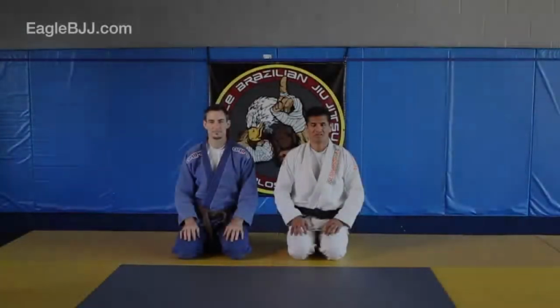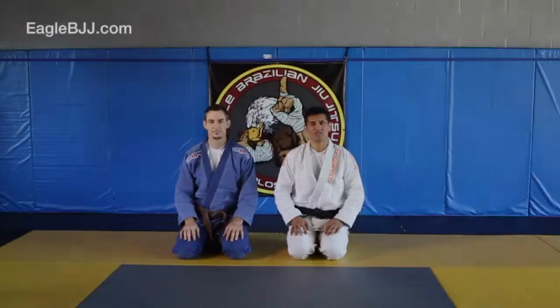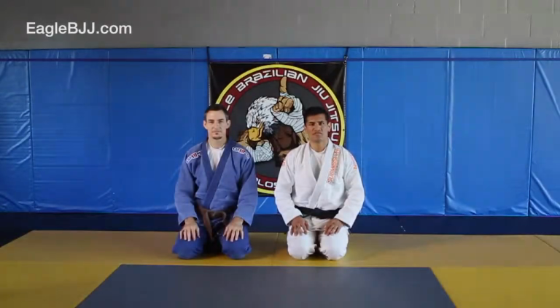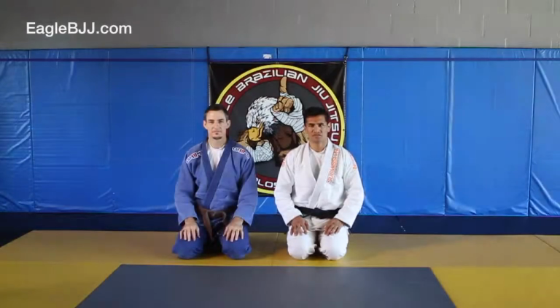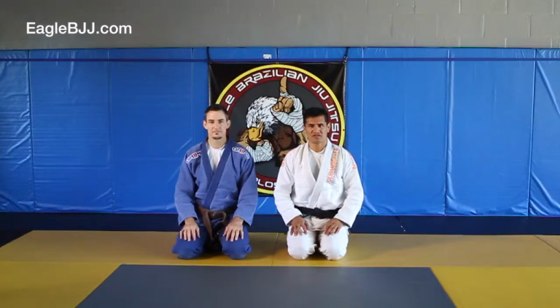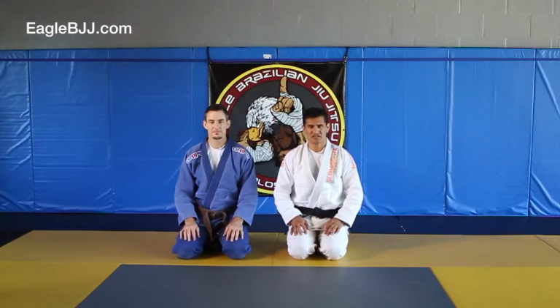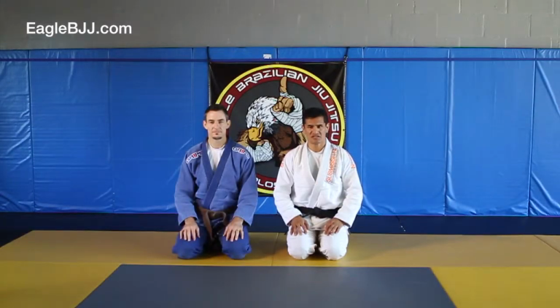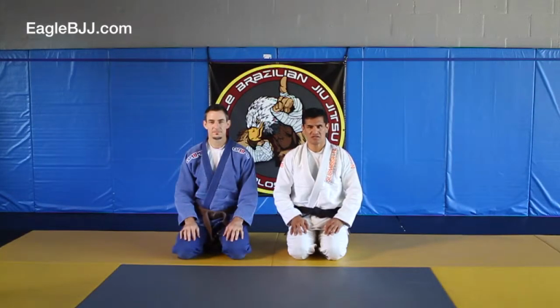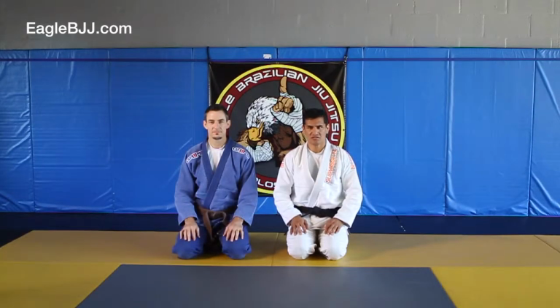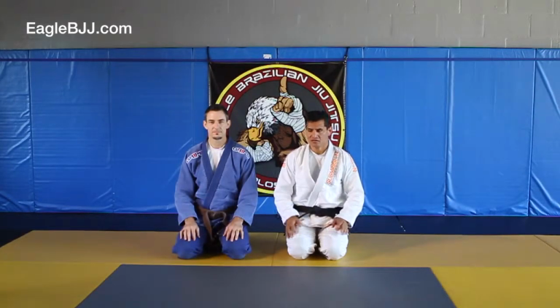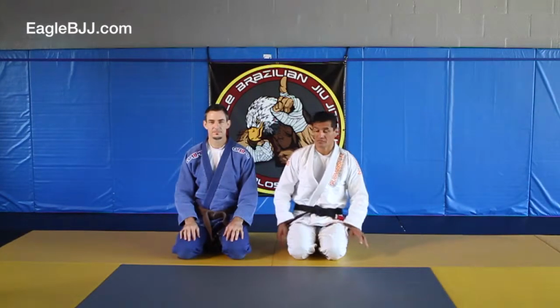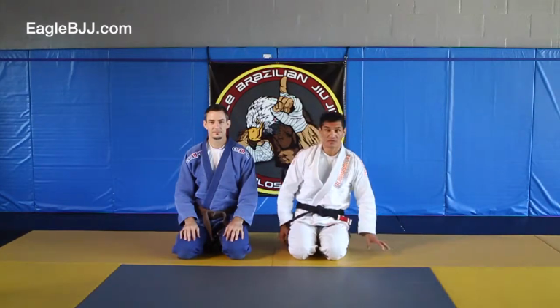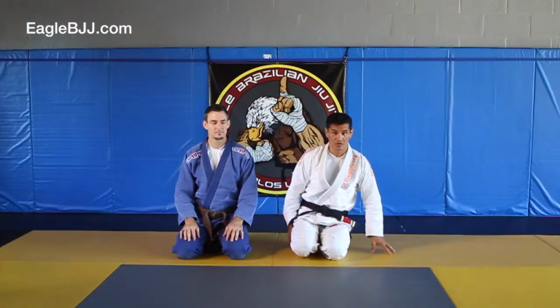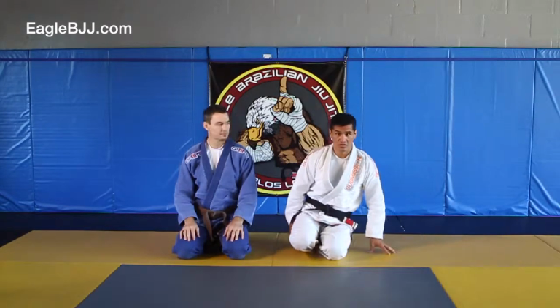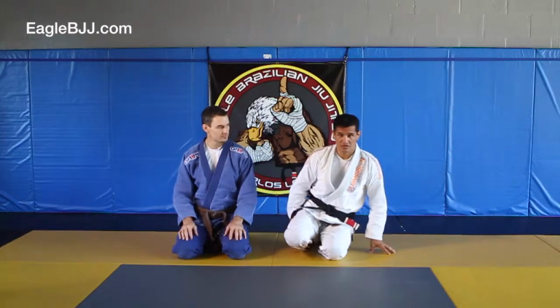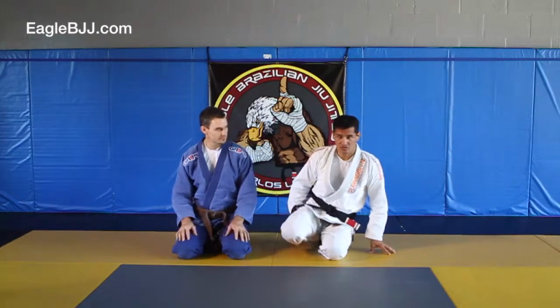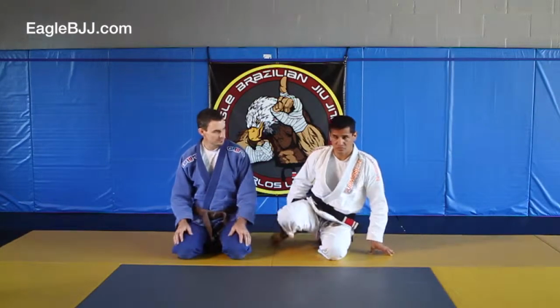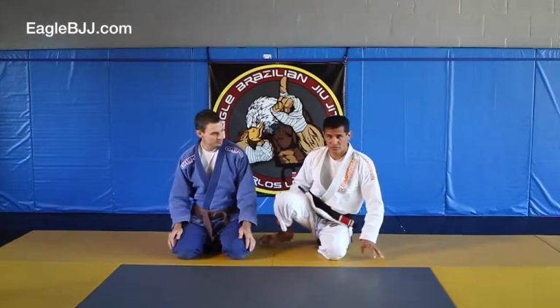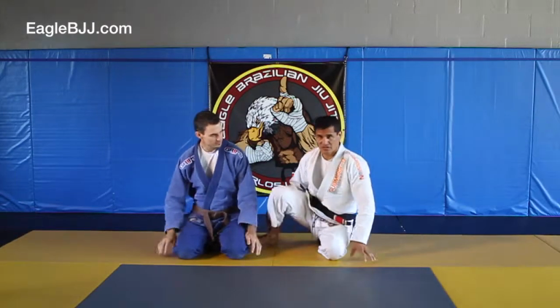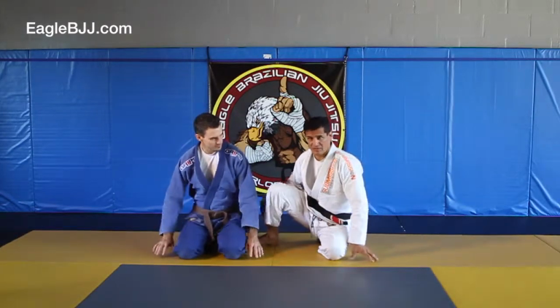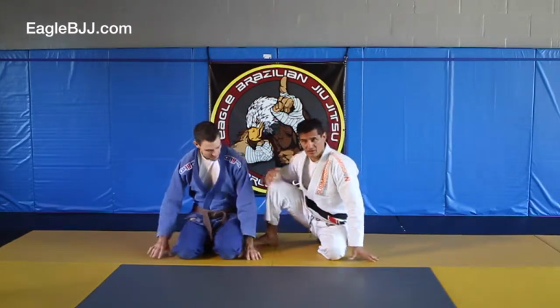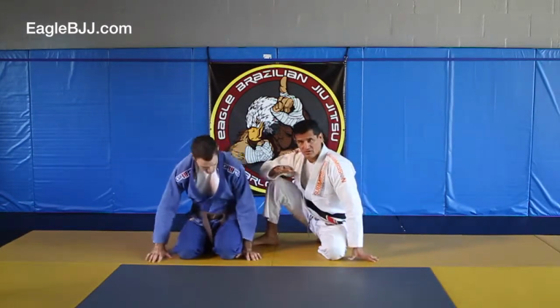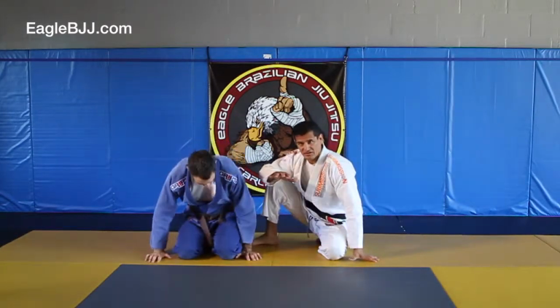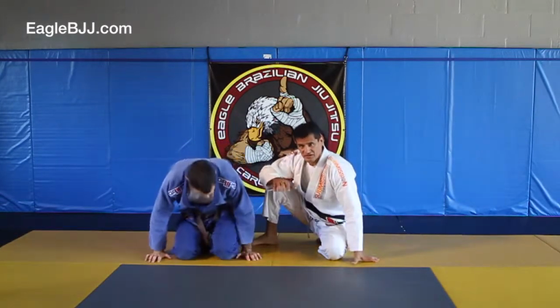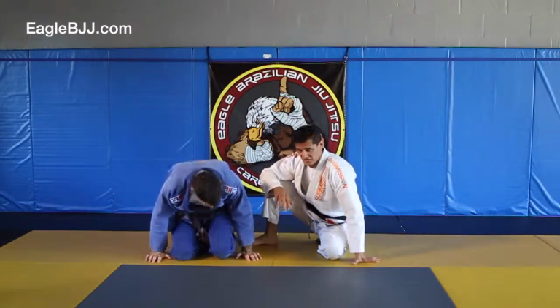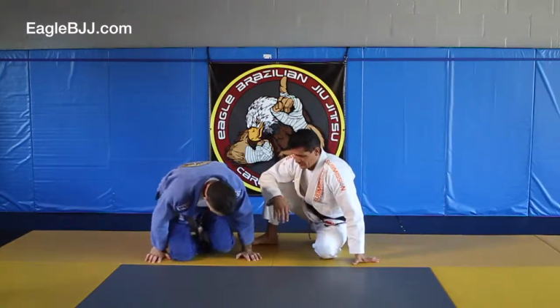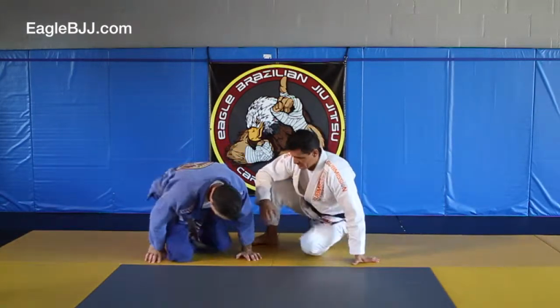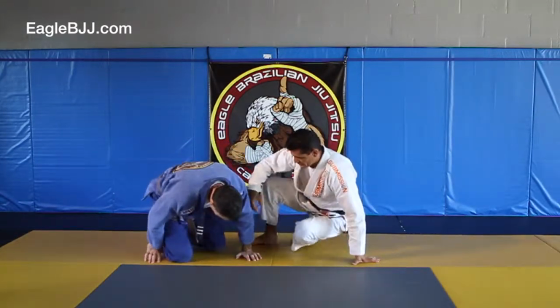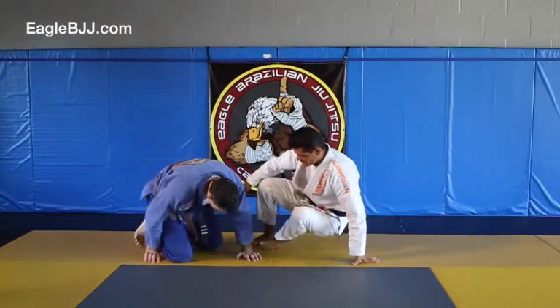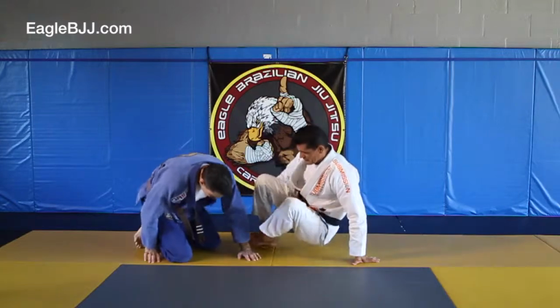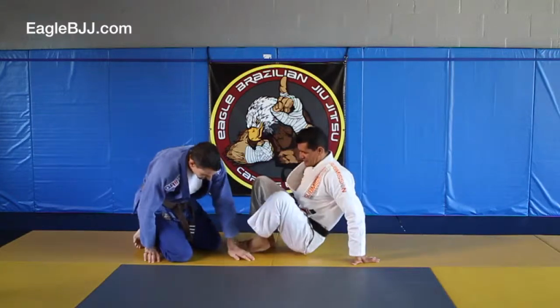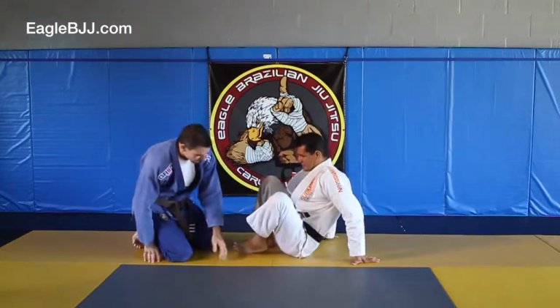Let's review the guillotine from the guard. I'll show you in real-time, then I'll break it down, and then in real-time again.